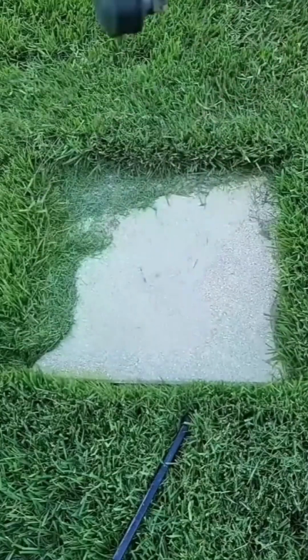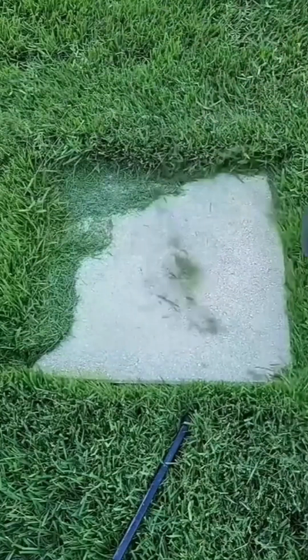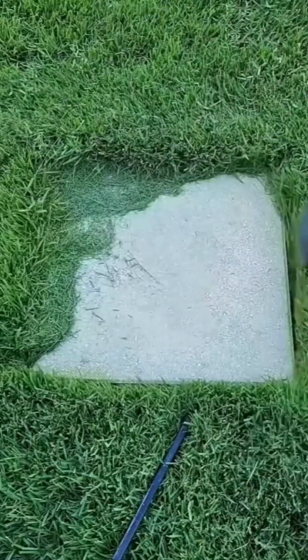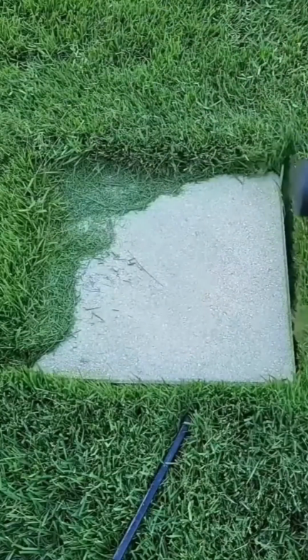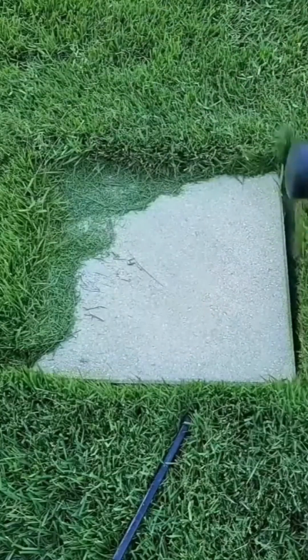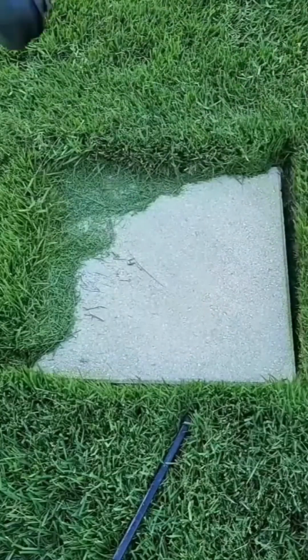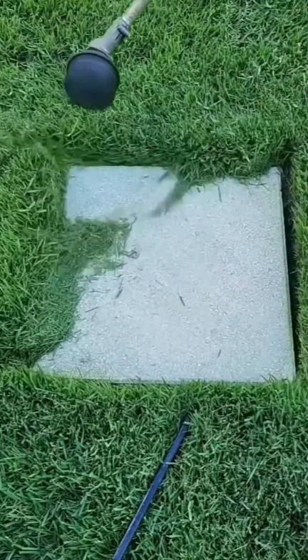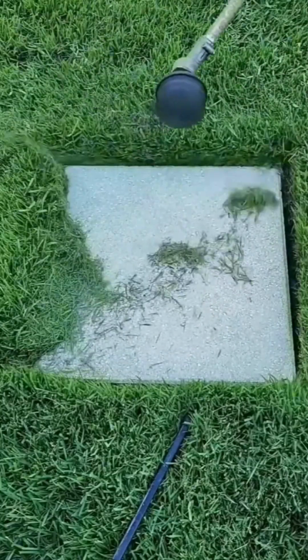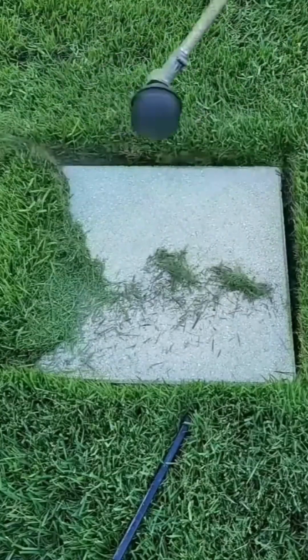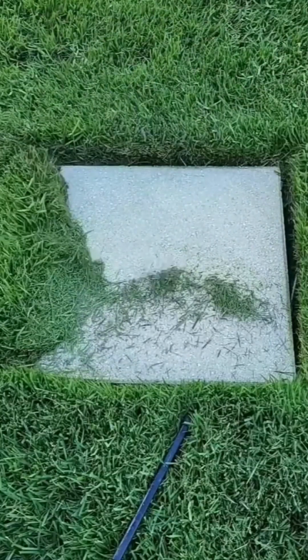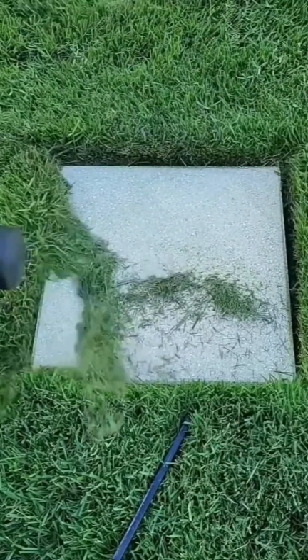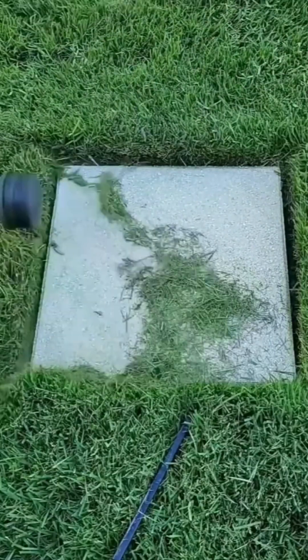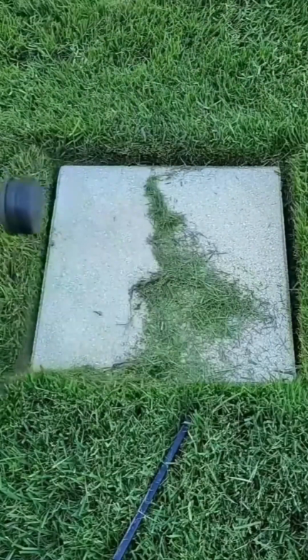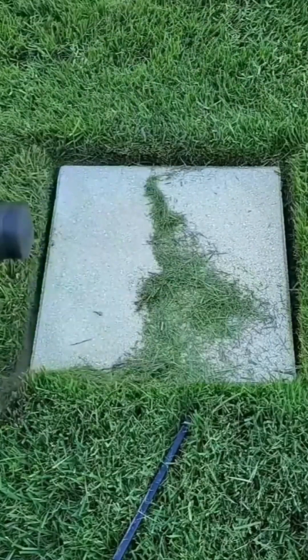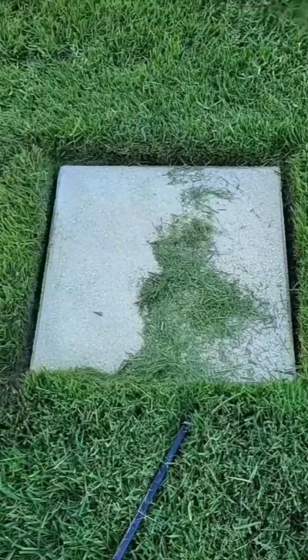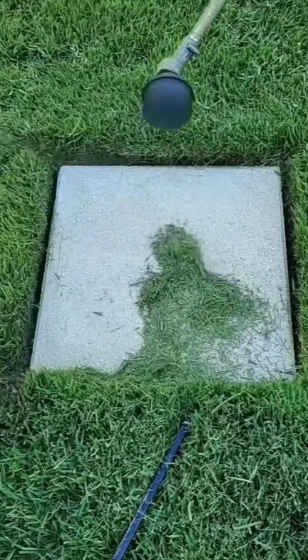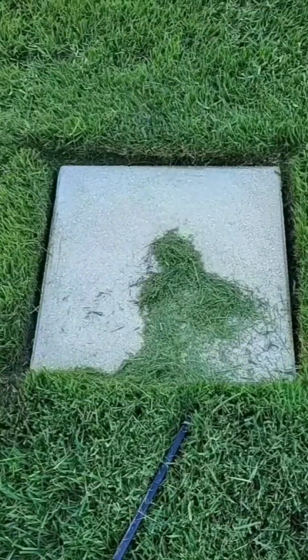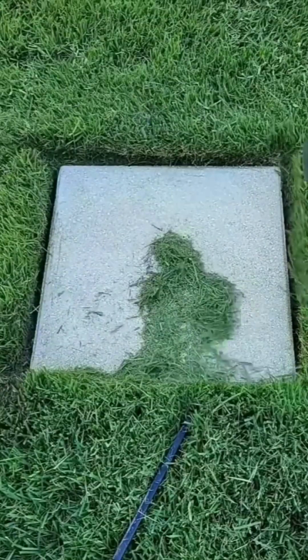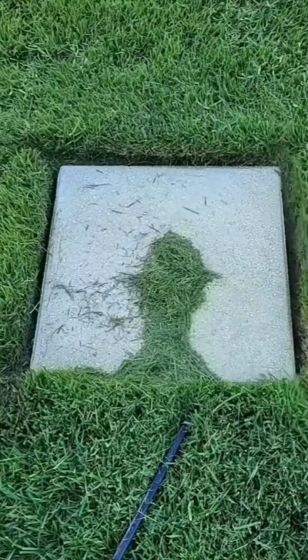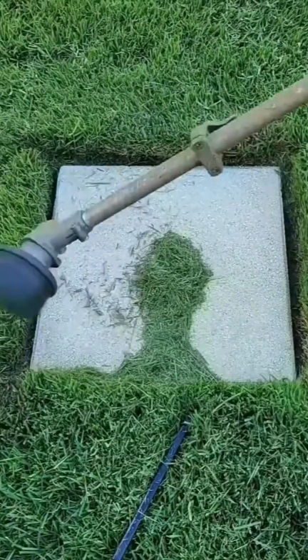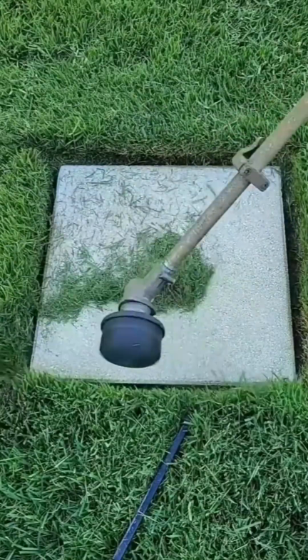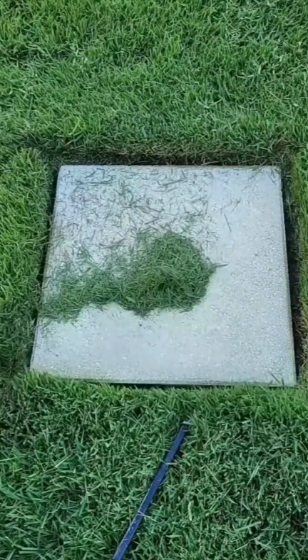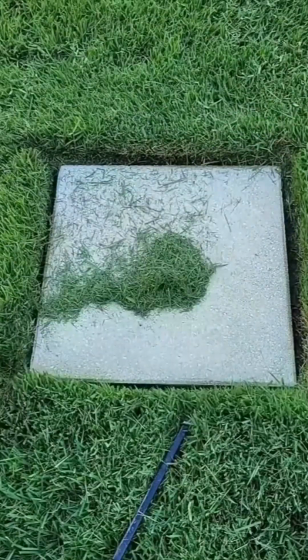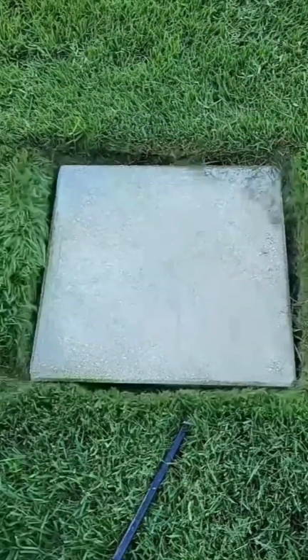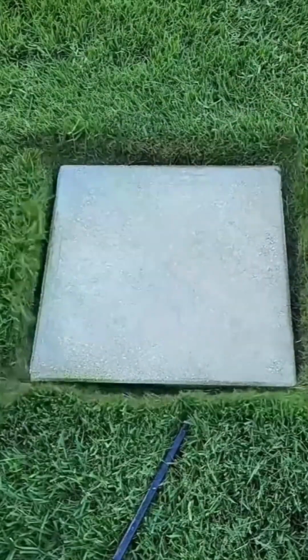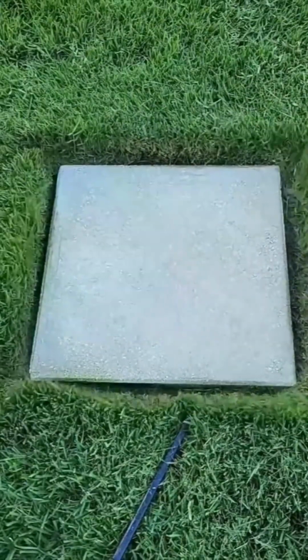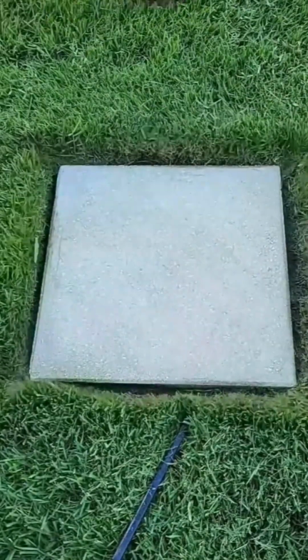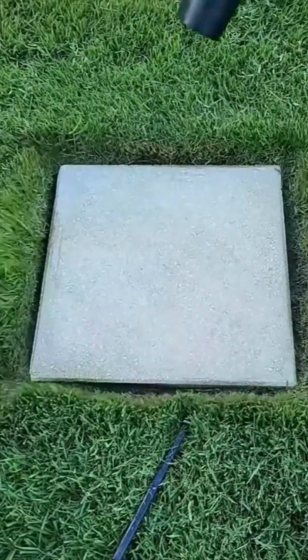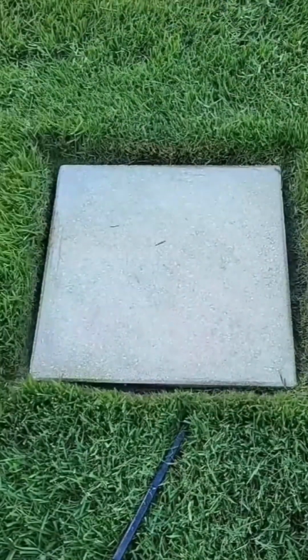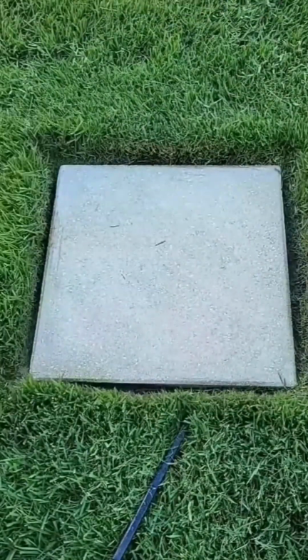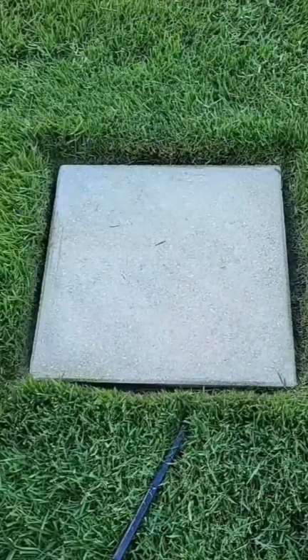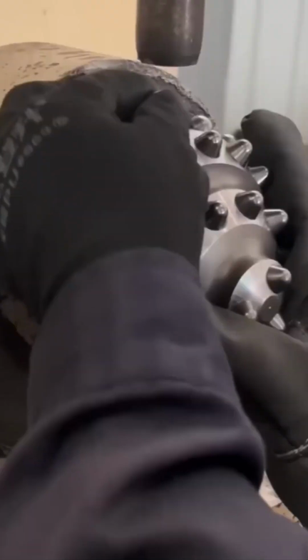Grass falls like a green carpet under the mower's steady work. Satisfaction in every pass.